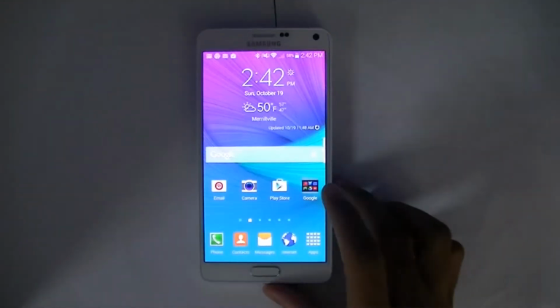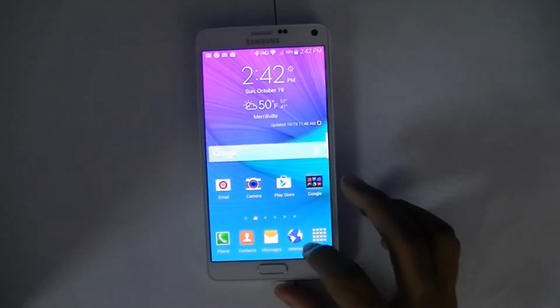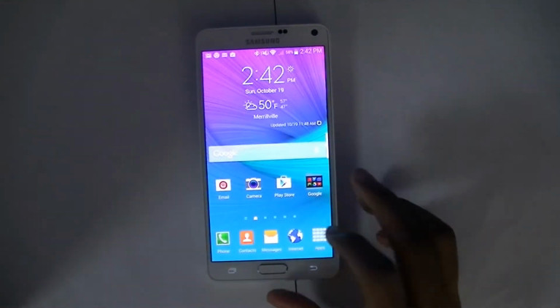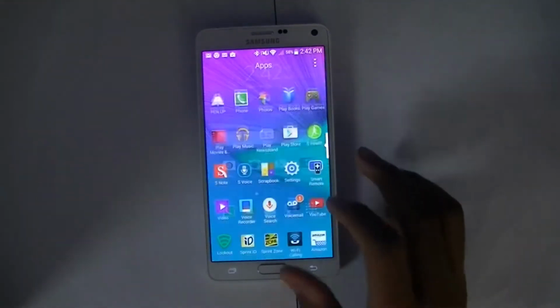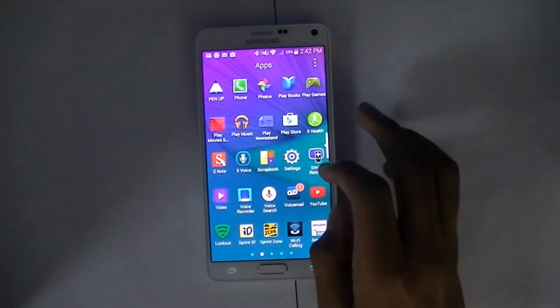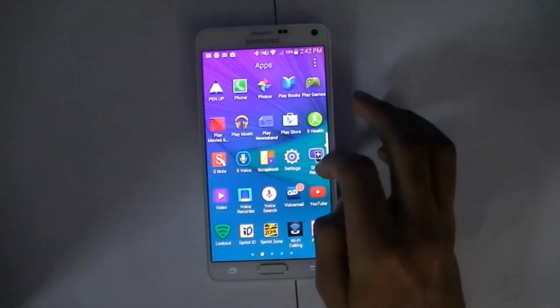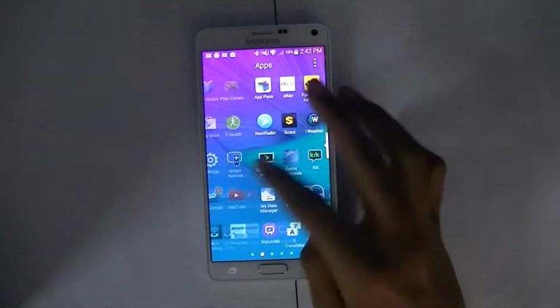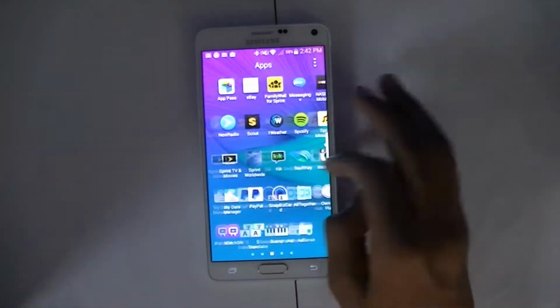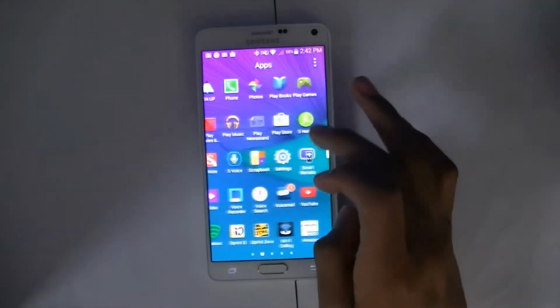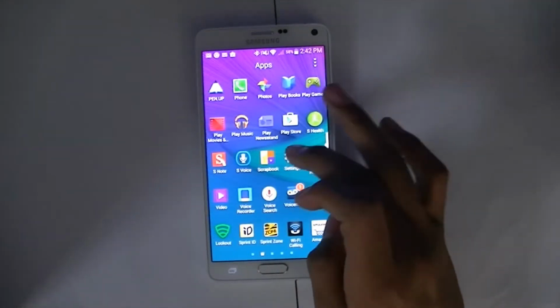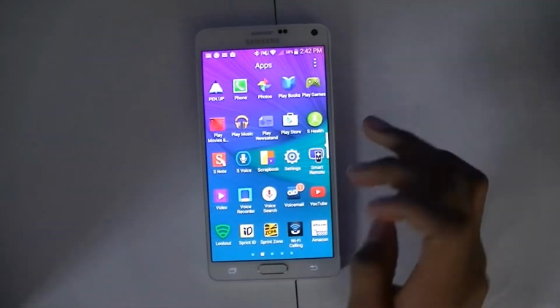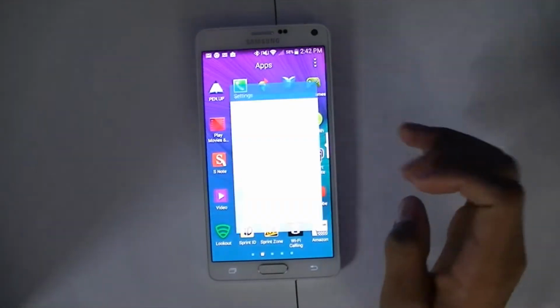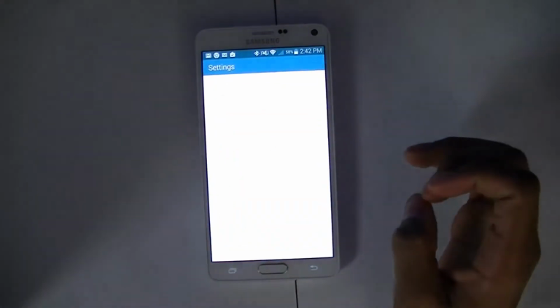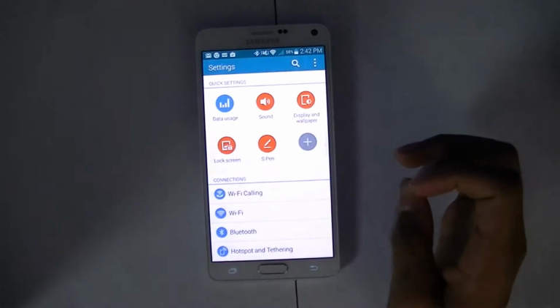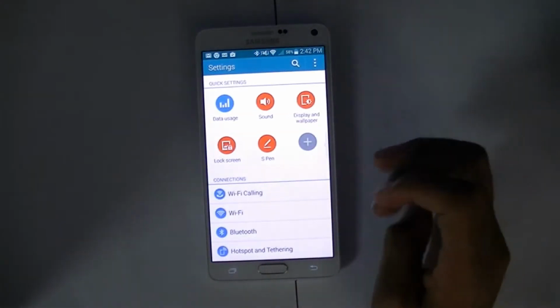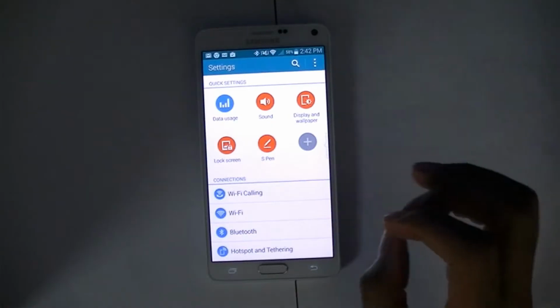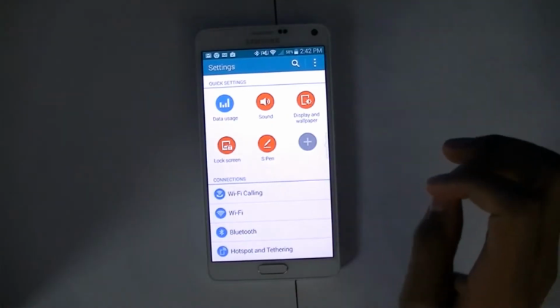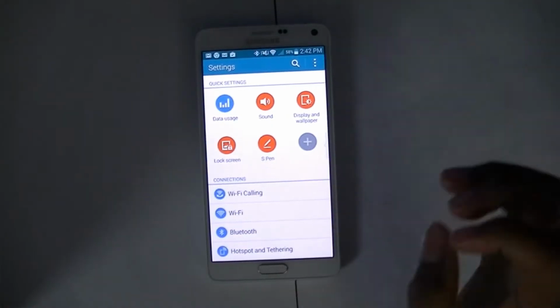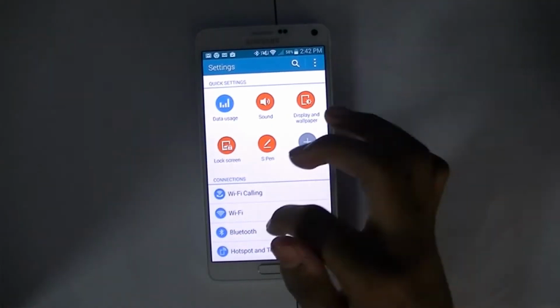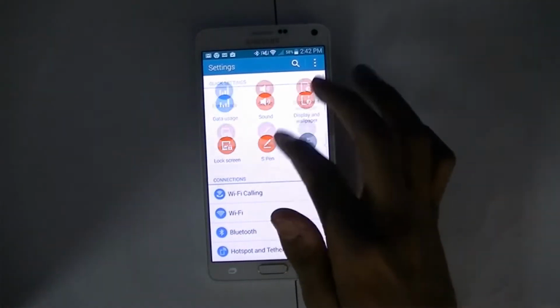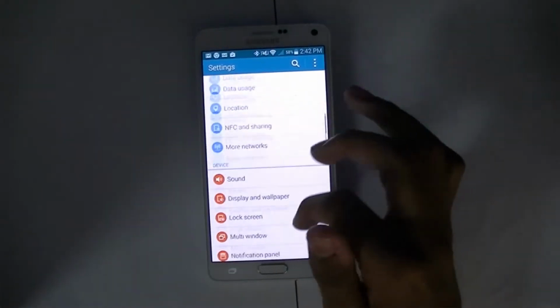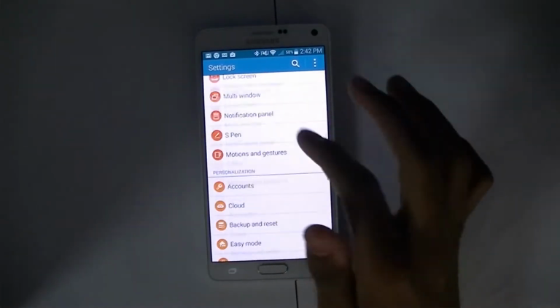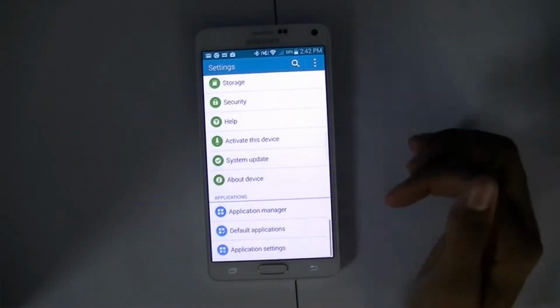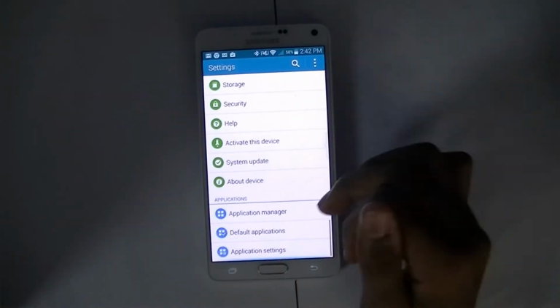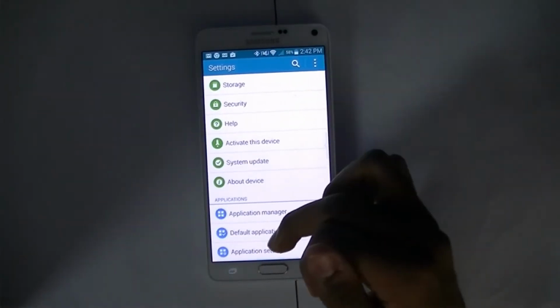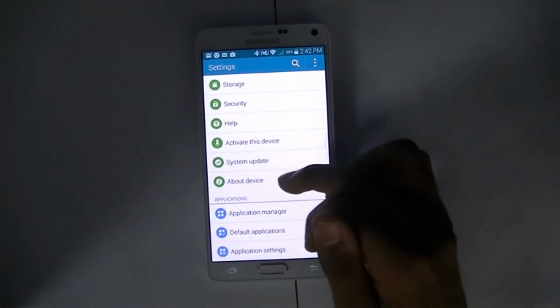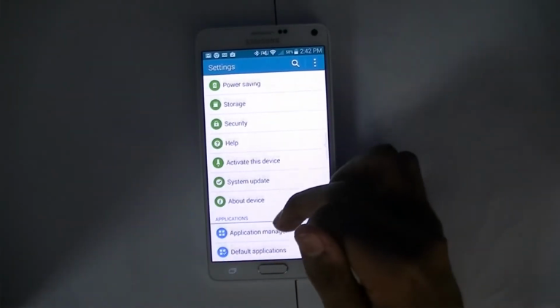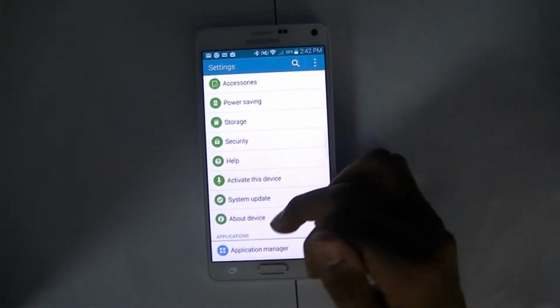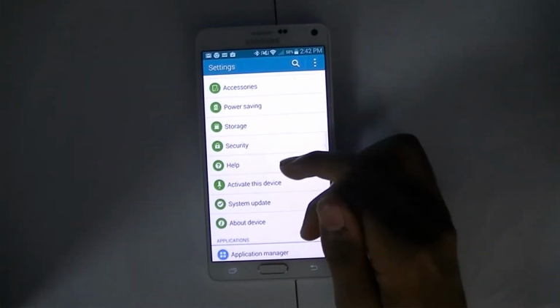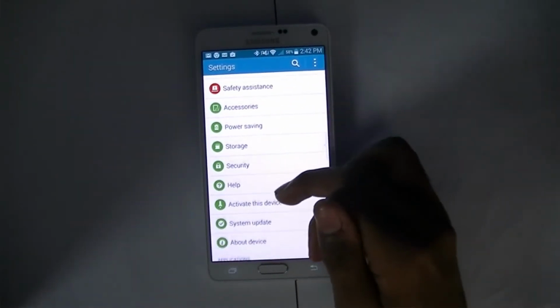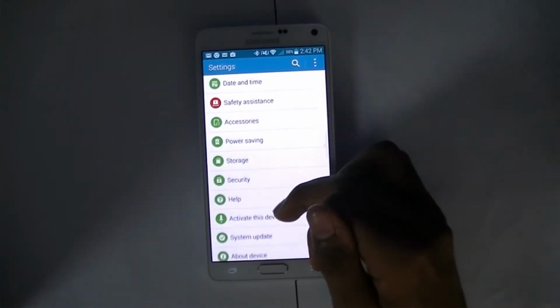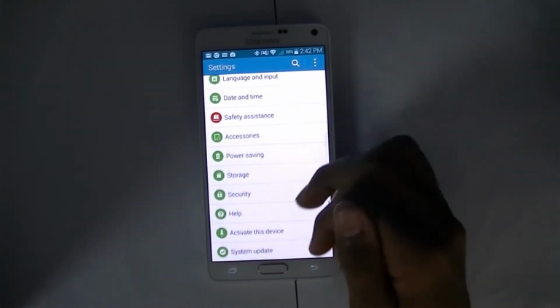First you want to click on the menu. Once you do that, go and find settings. Then, once you're in the settings menu, go ahead and look for finger scanner.